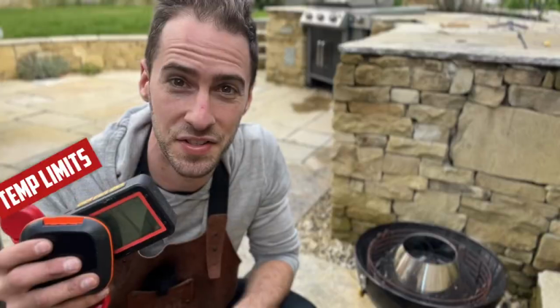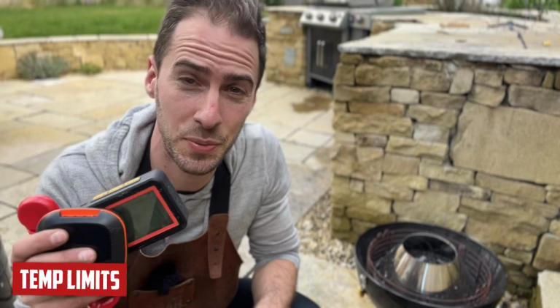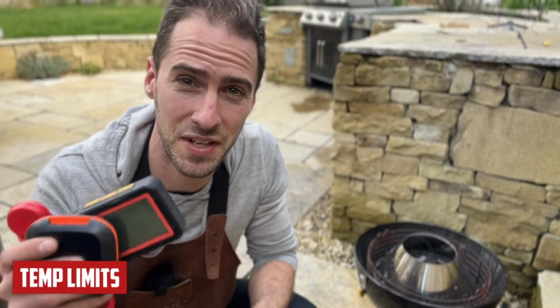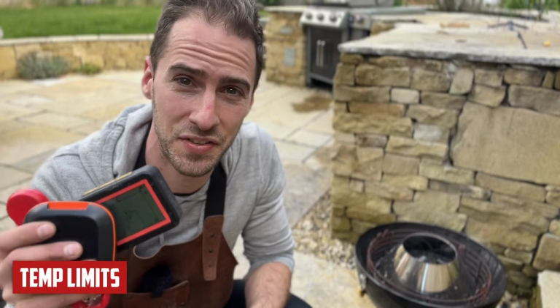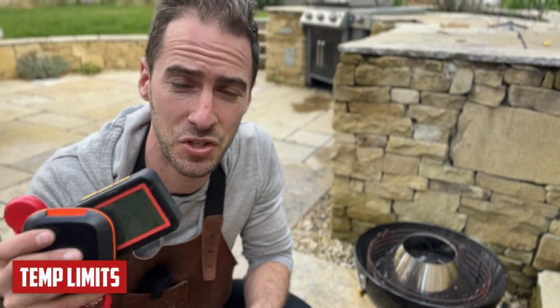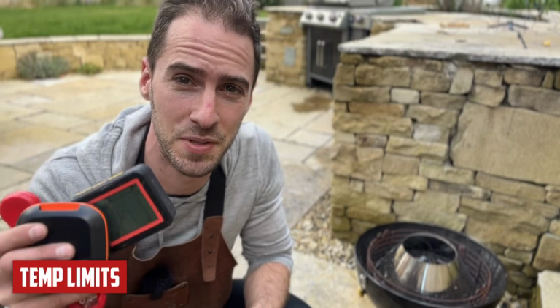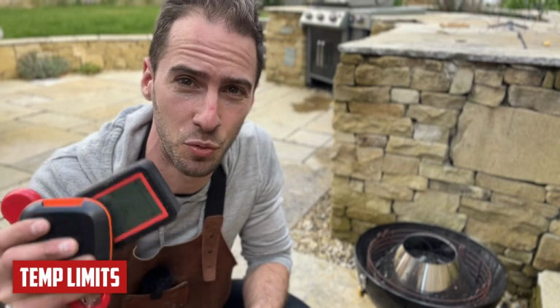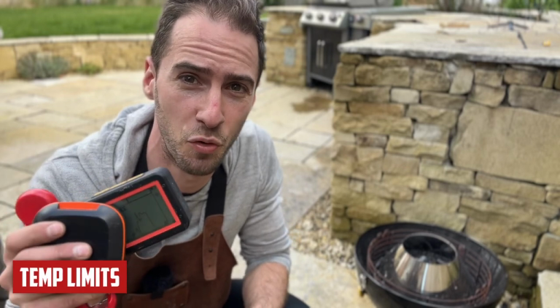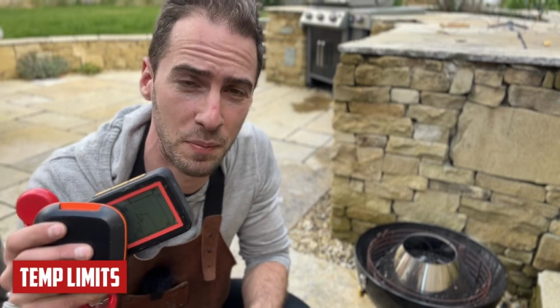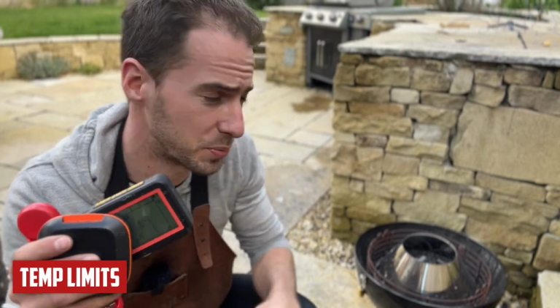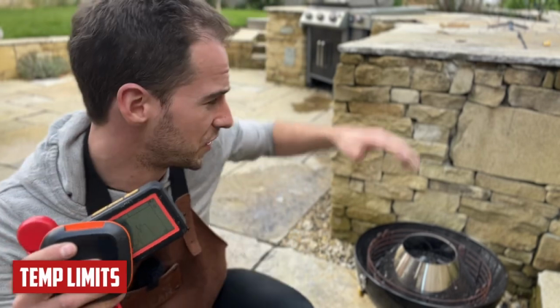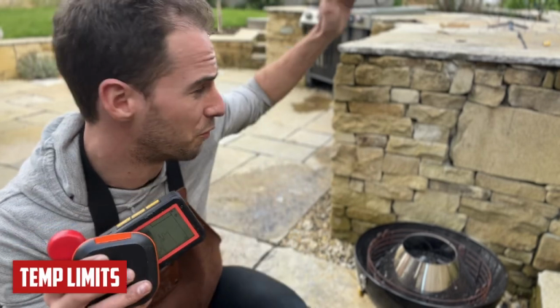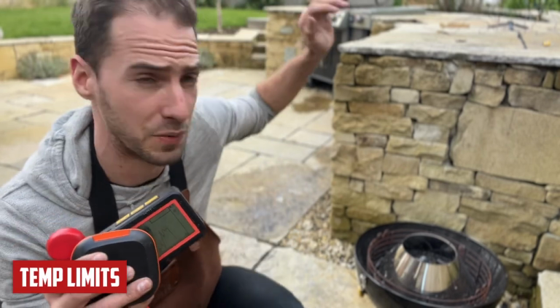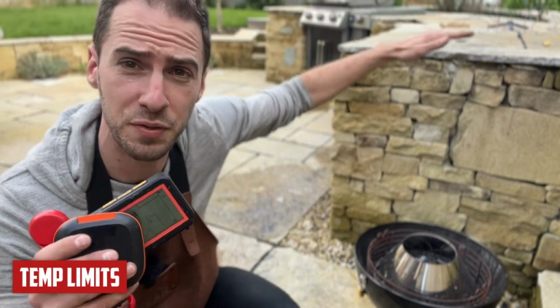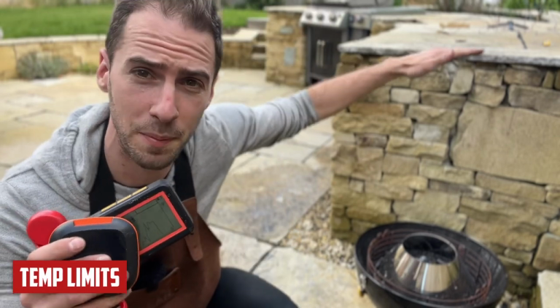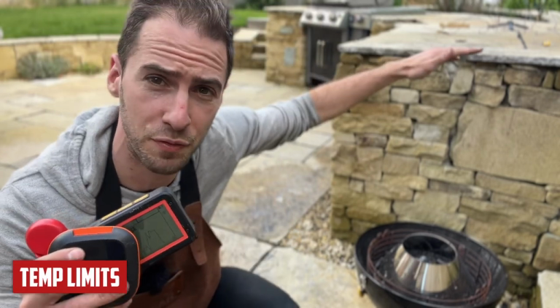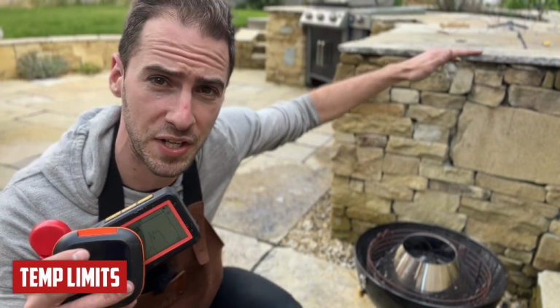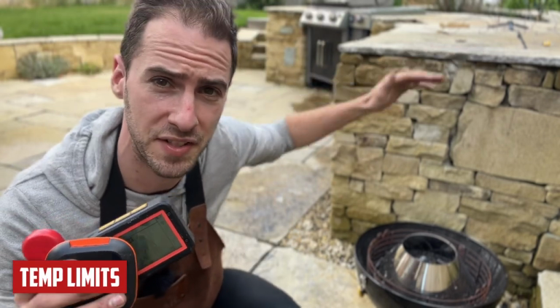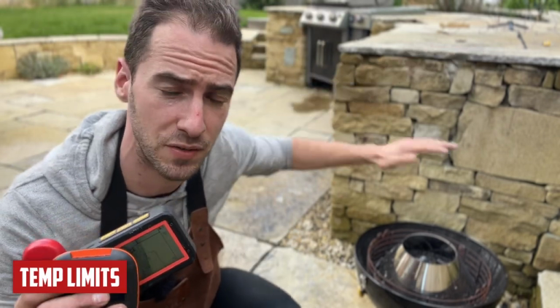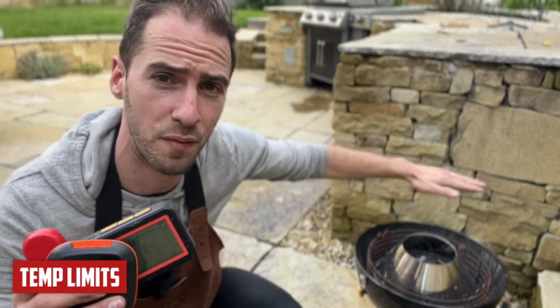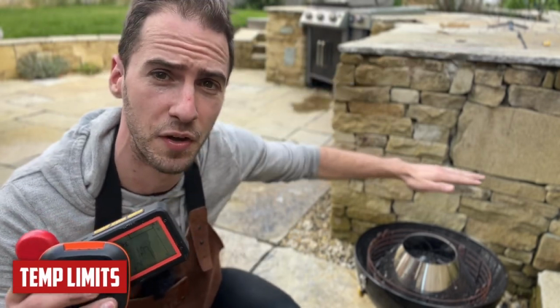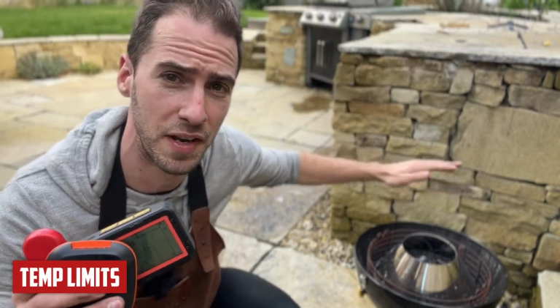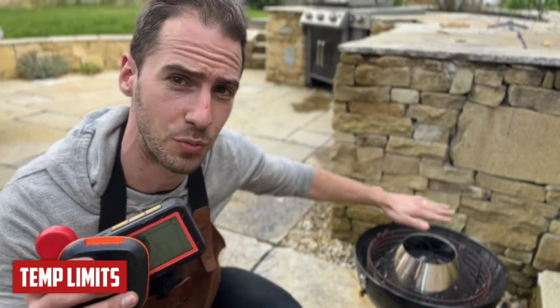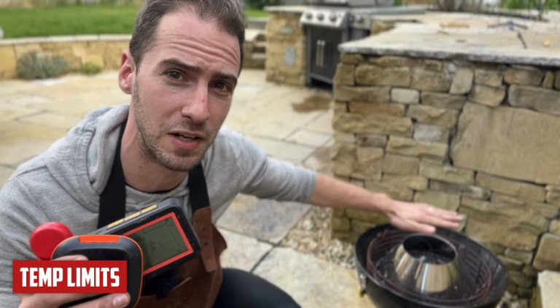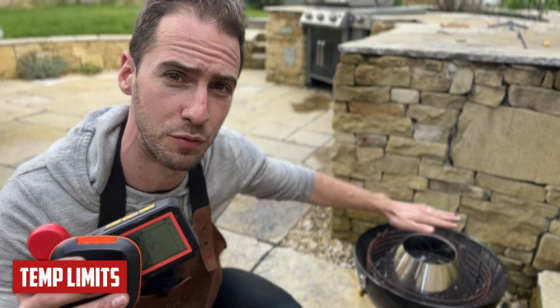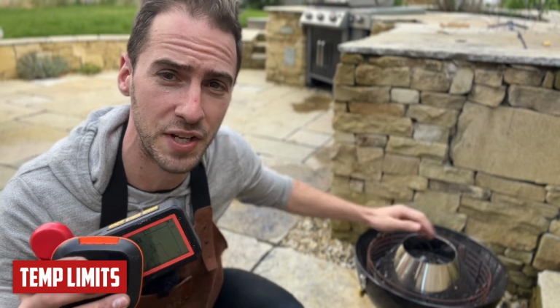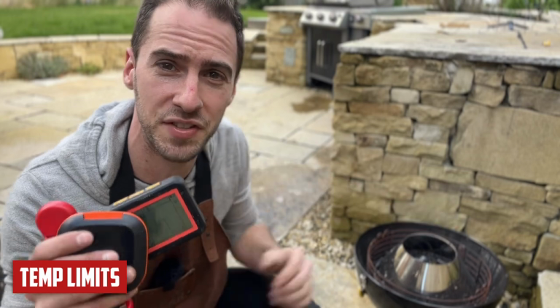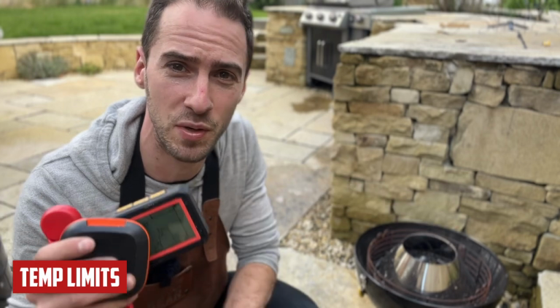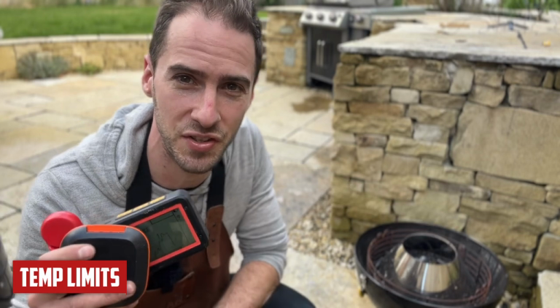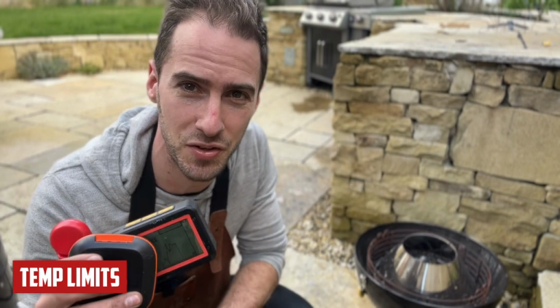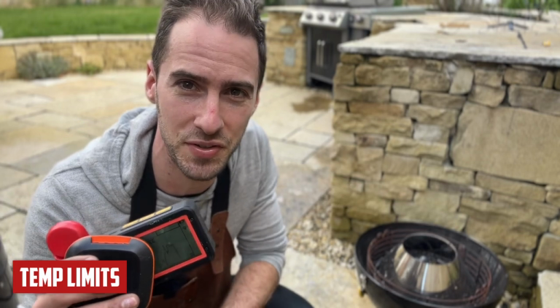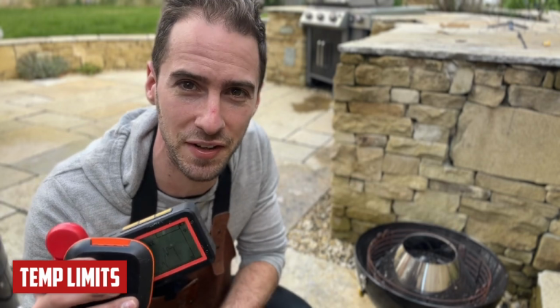Next, we're going to test the temperature limits of all four thermometers. We'll start with them about two feet above the vortex, then down to one foot, and then directly over the vortex to see which is the last one standing.